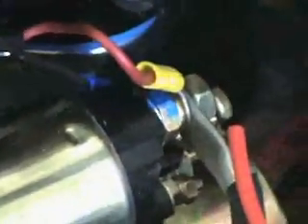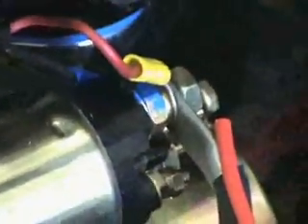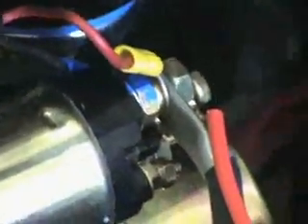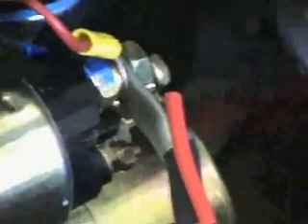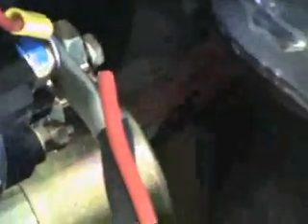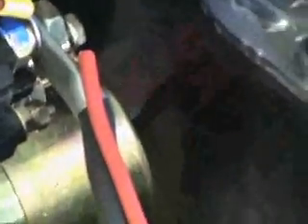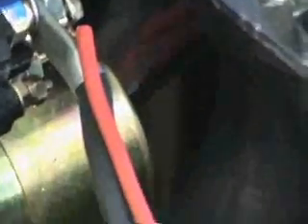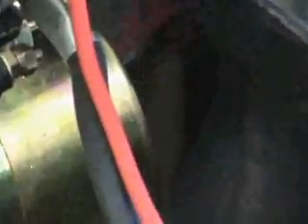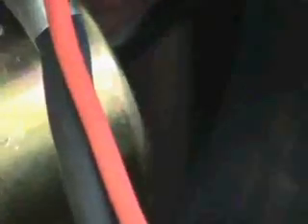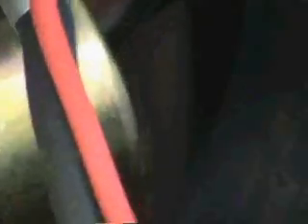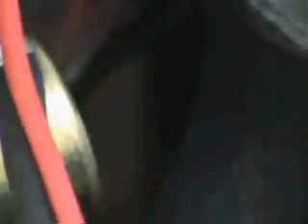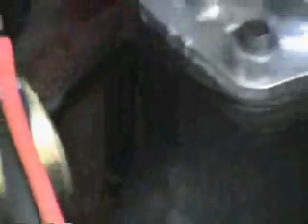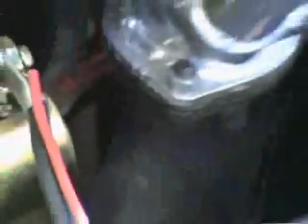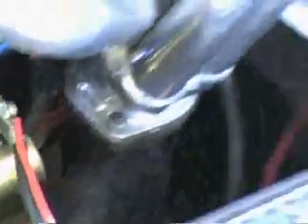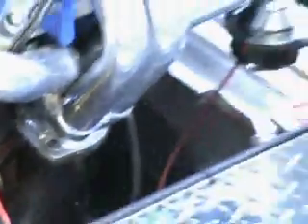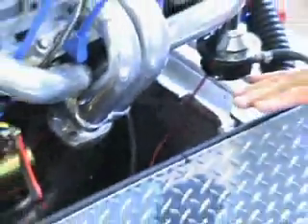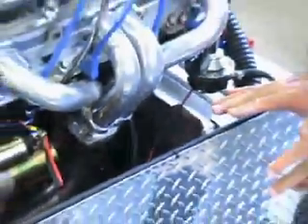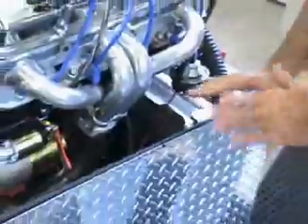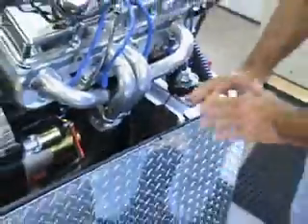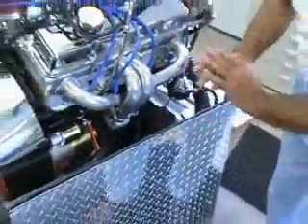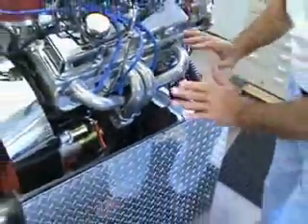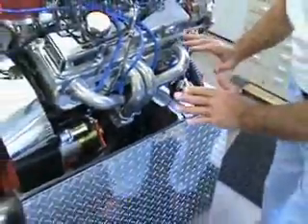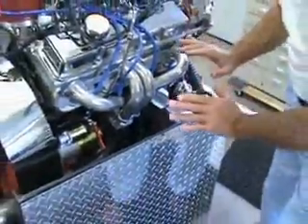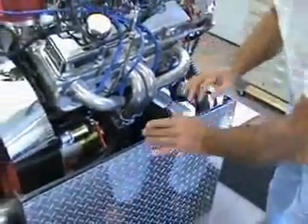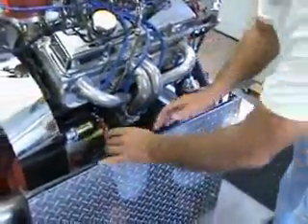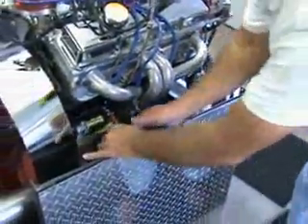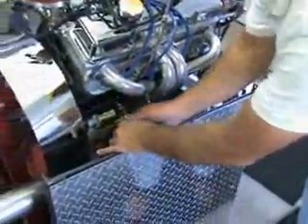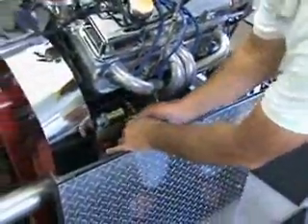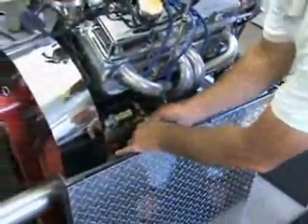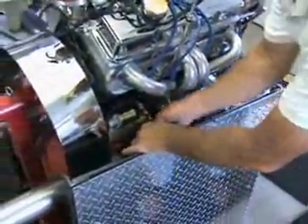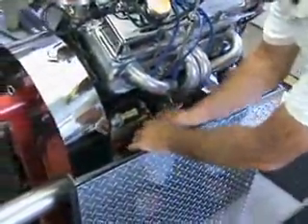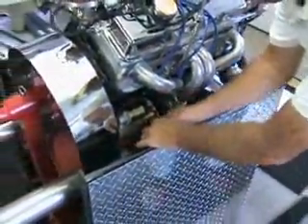I usually like to run an extra ground from the side of the block to the frame of the vehicle. That keeps everything flowing beautifully on the wire harness.